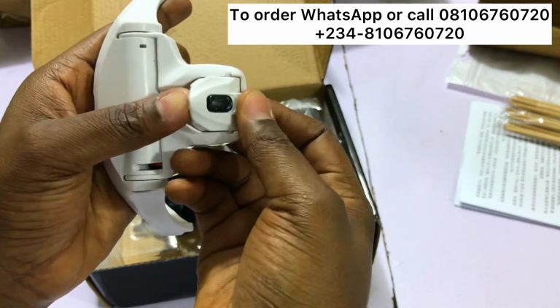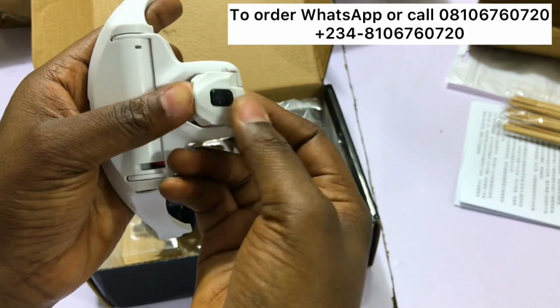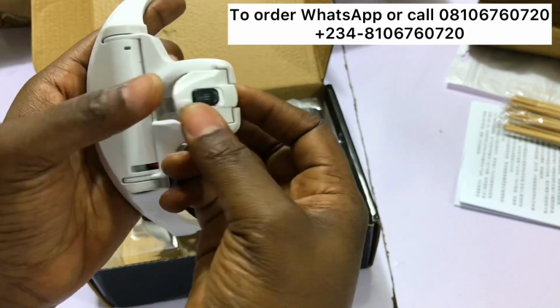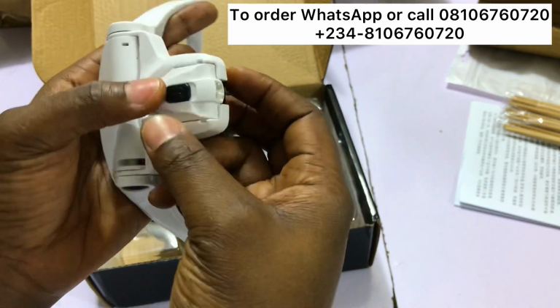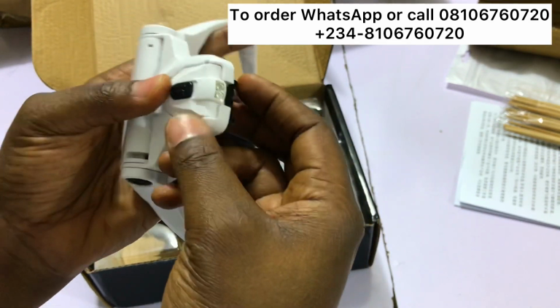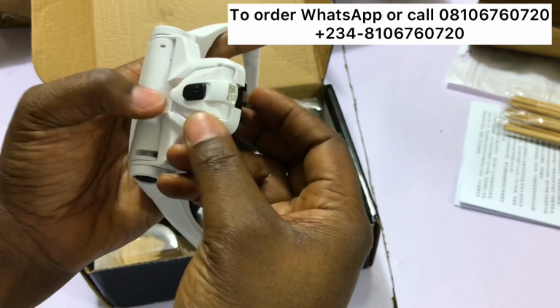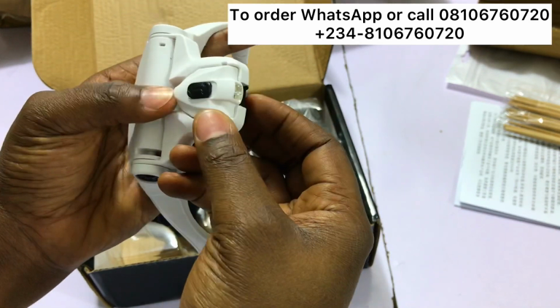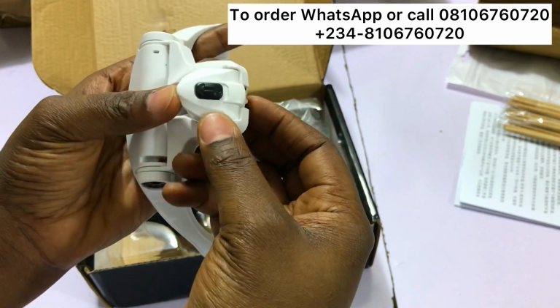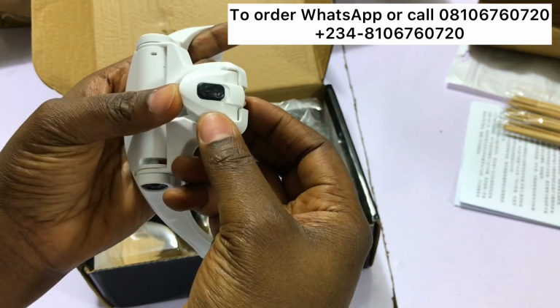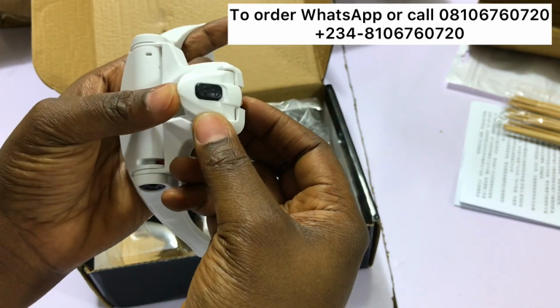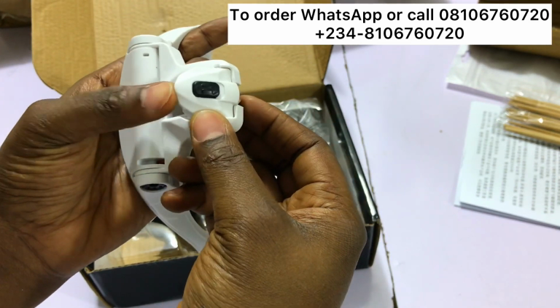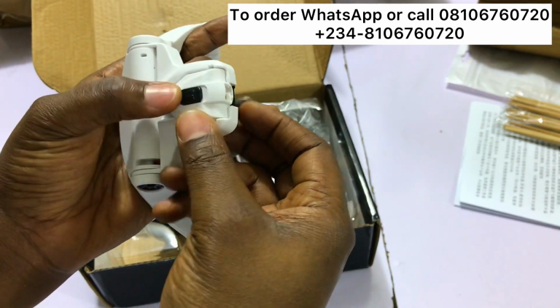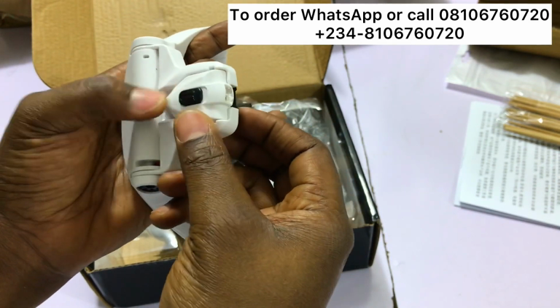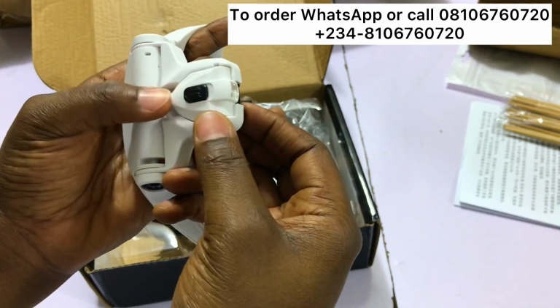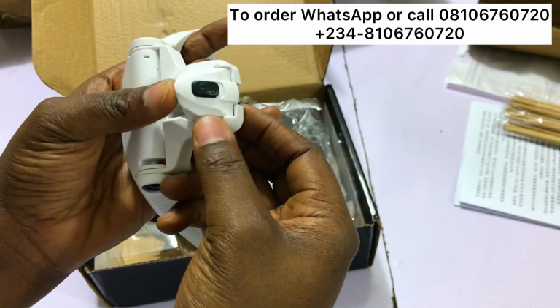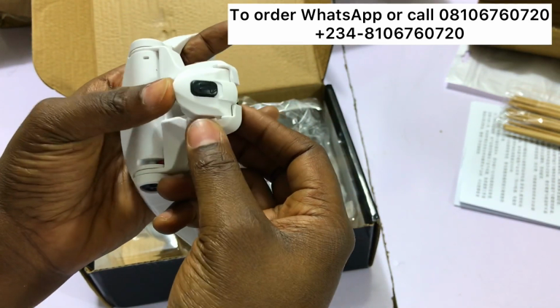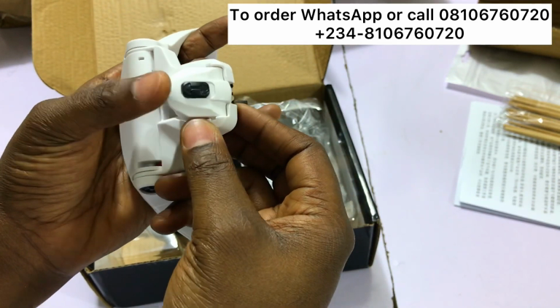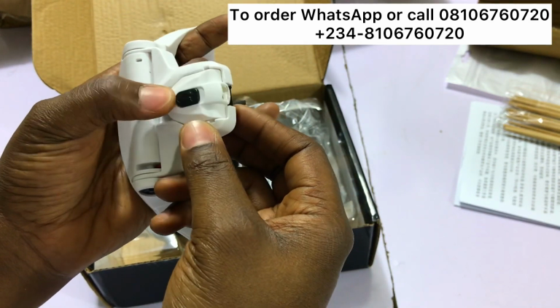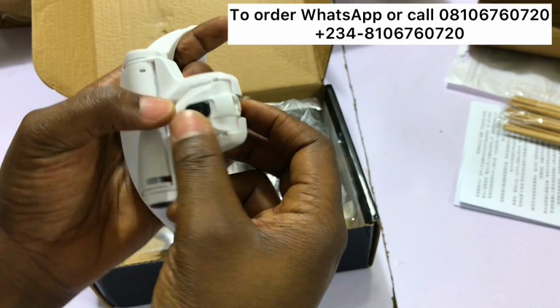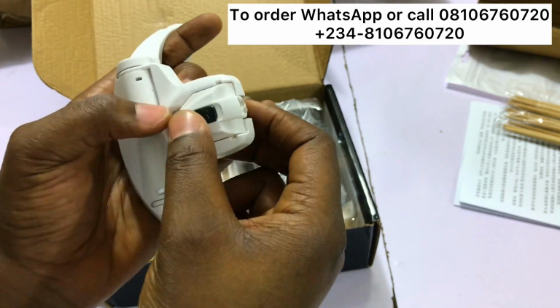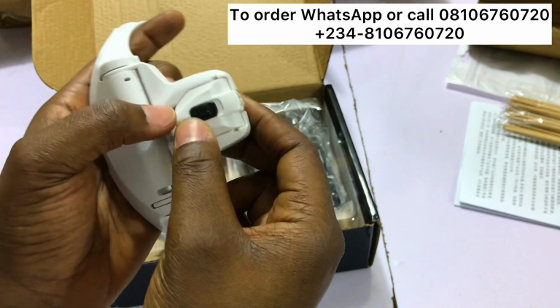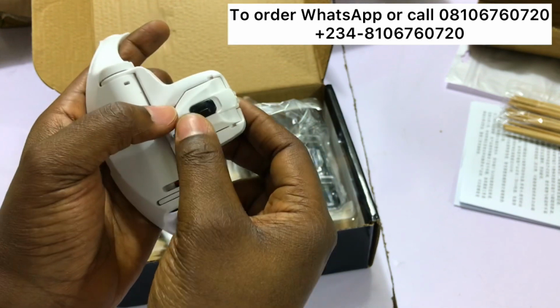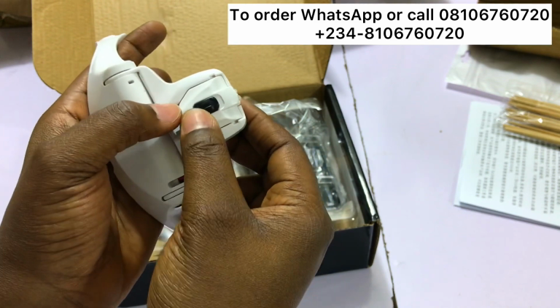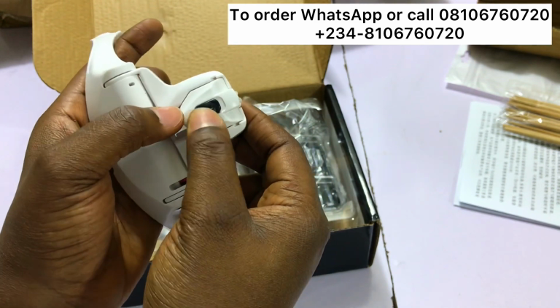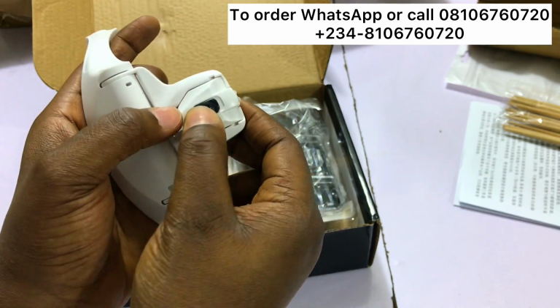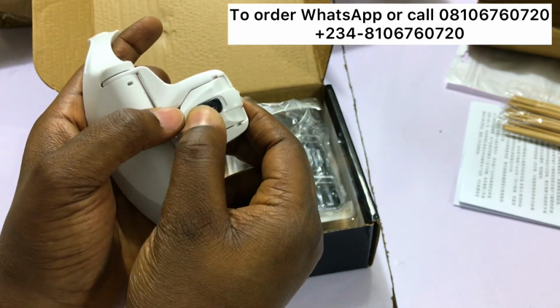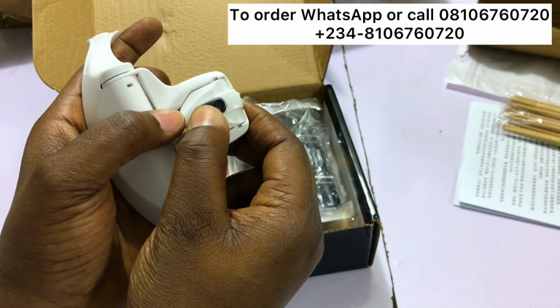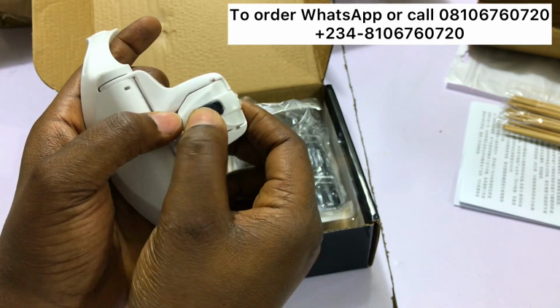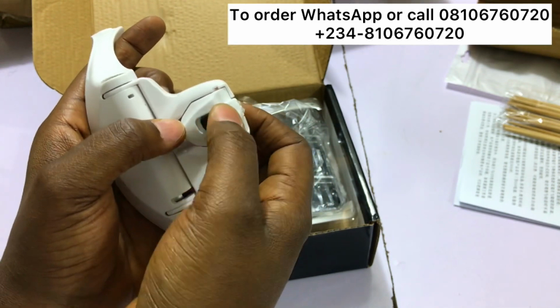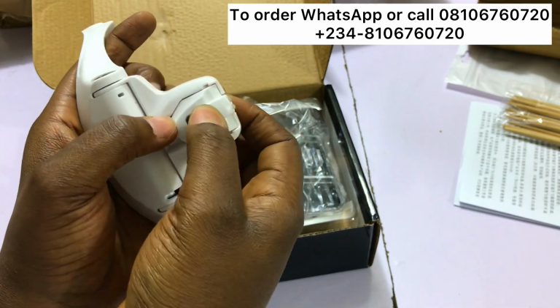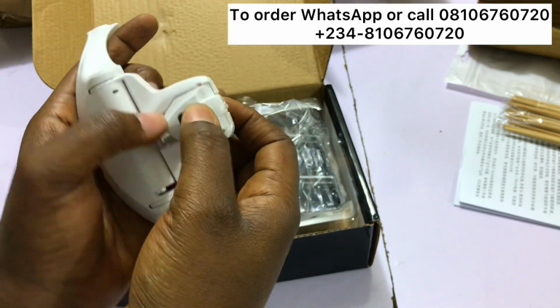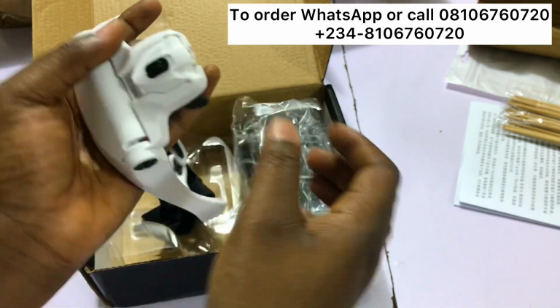You can move this around. This is where you turn it on and turn it off.